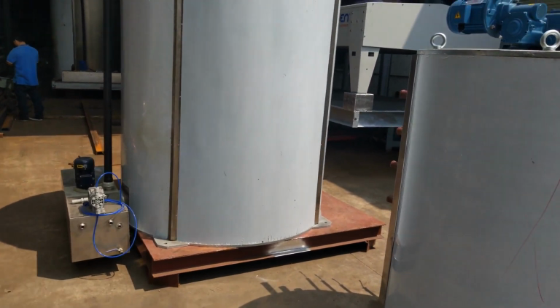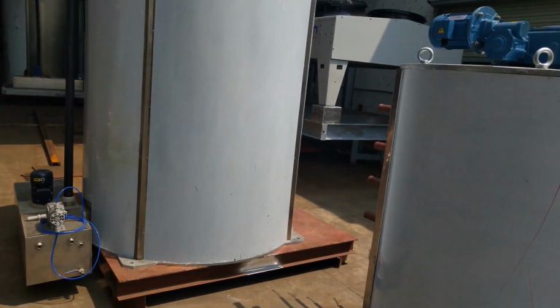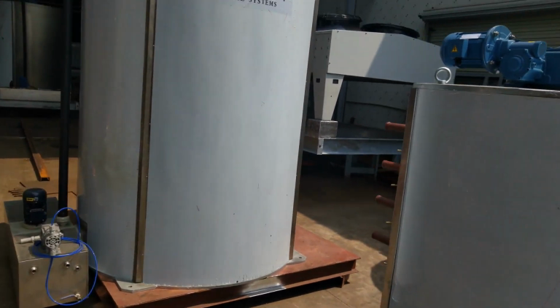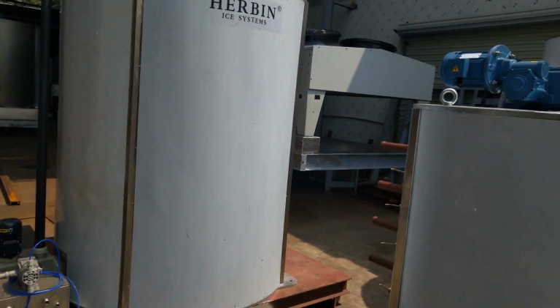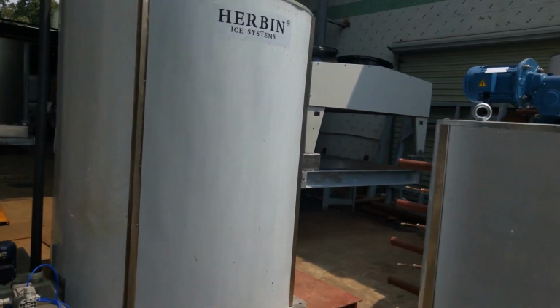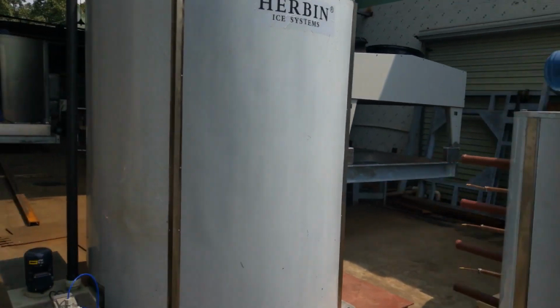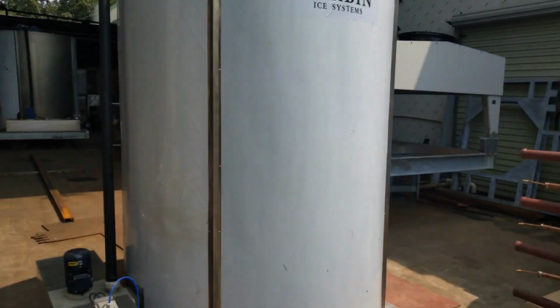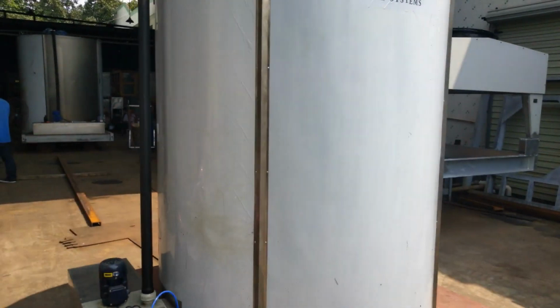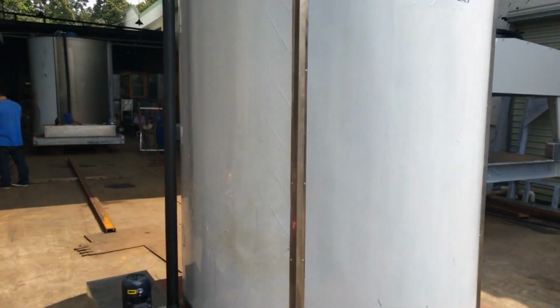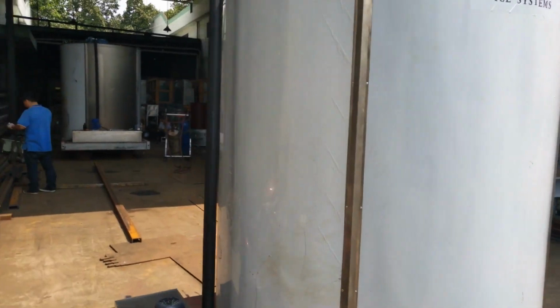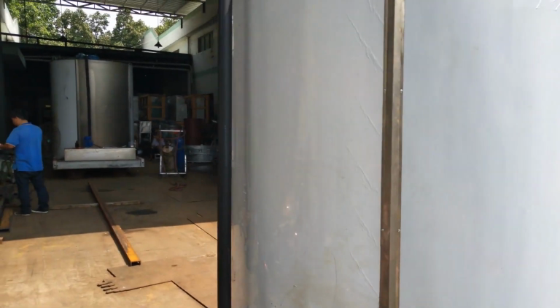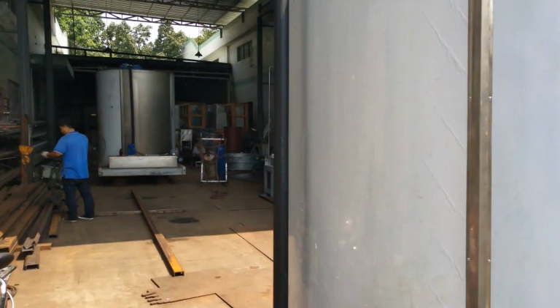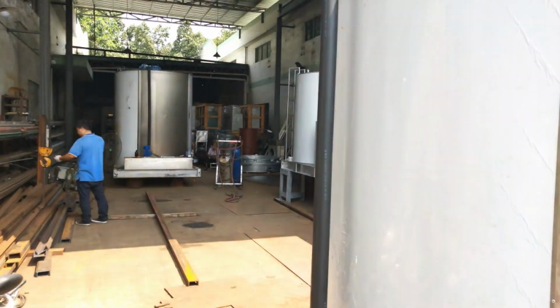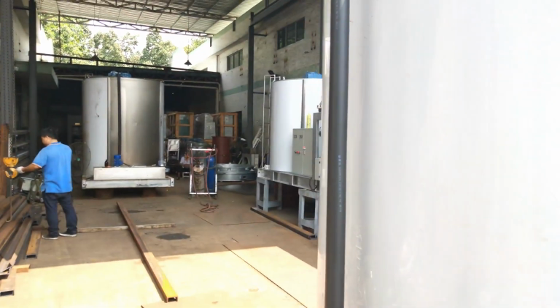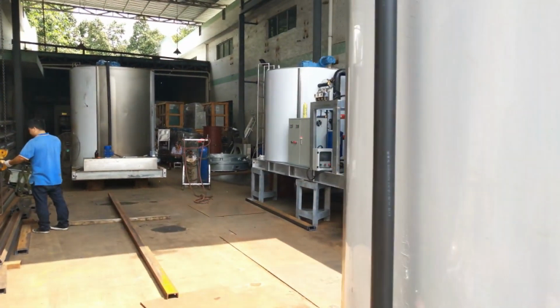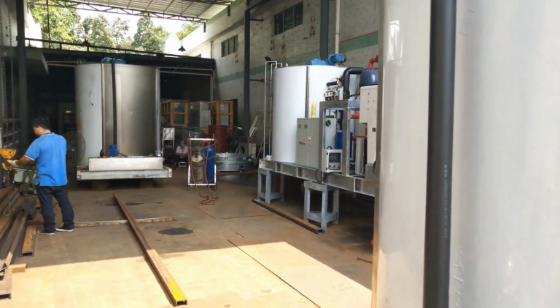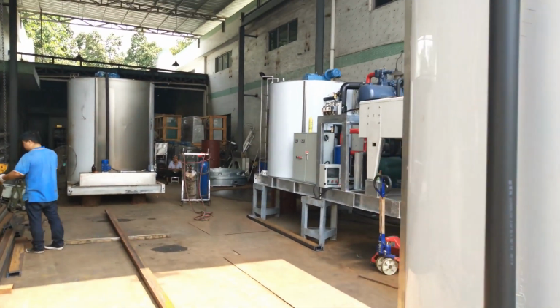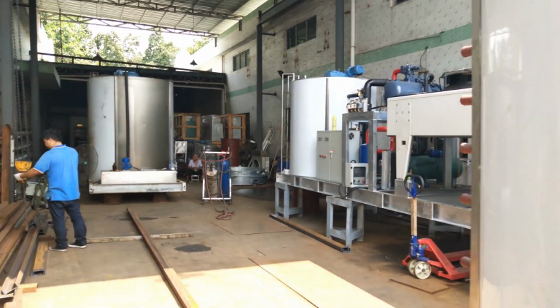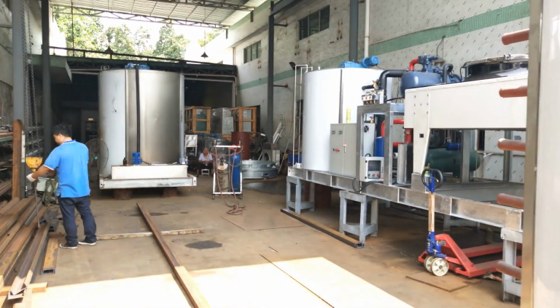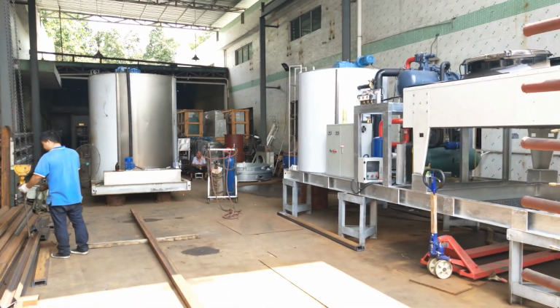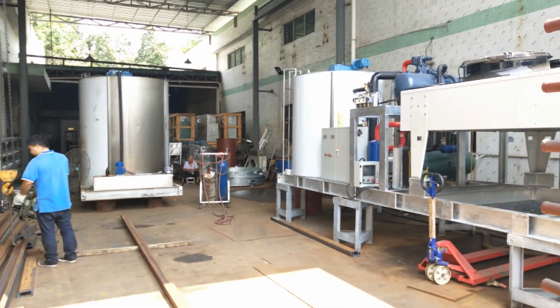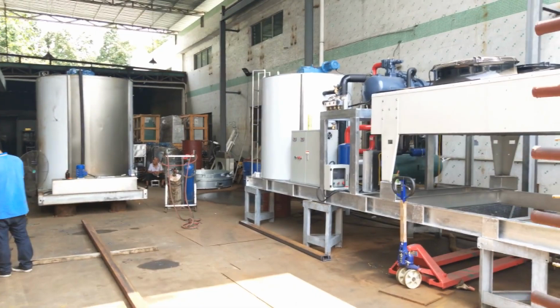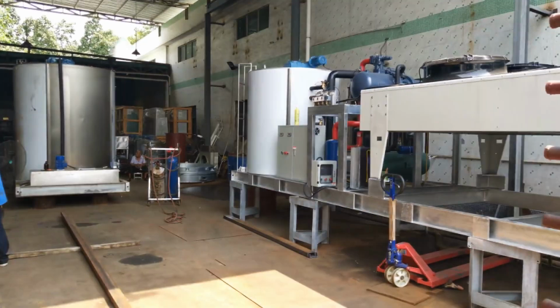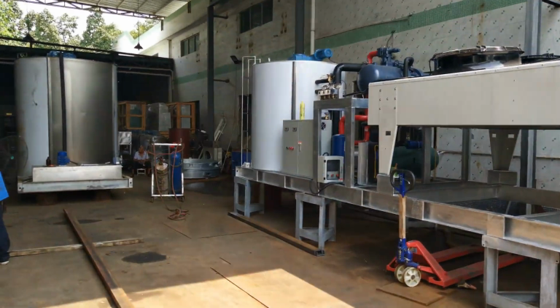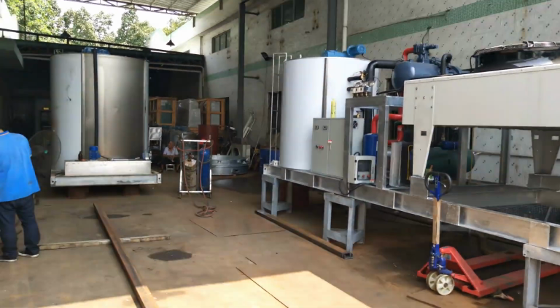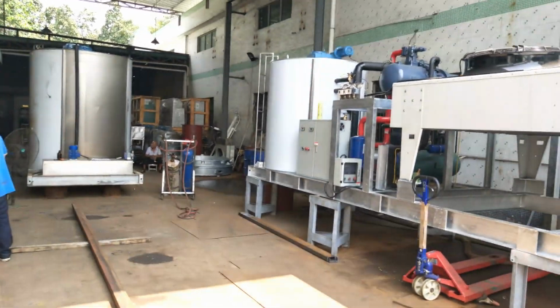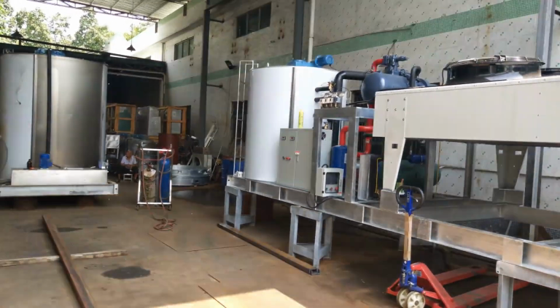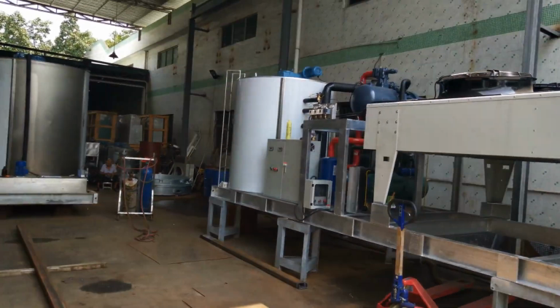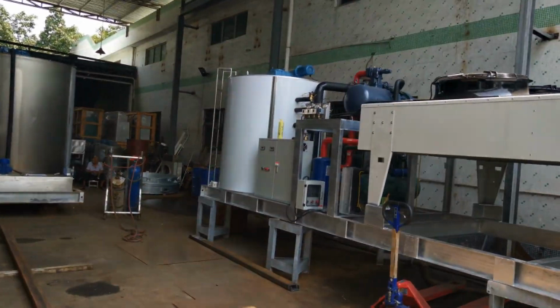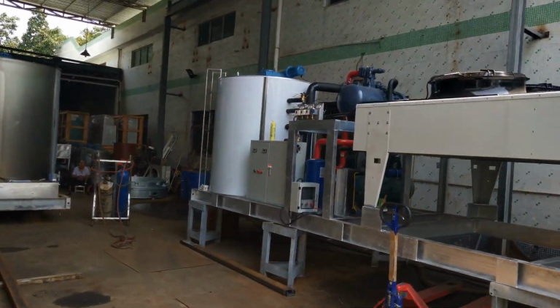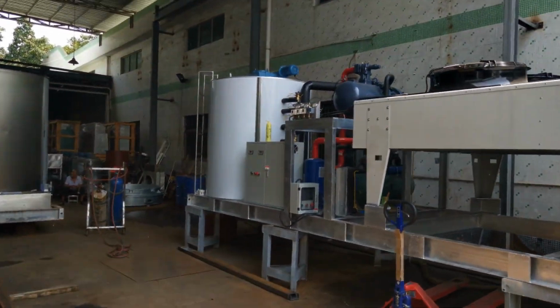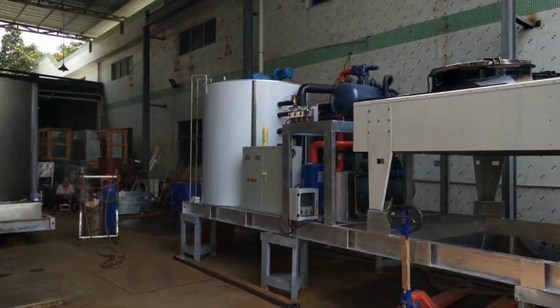By the way, you can see a complete 20 ton per day flake ice machine right here.